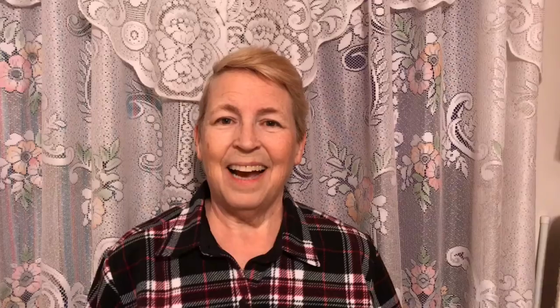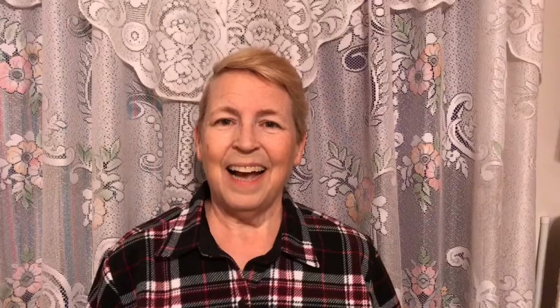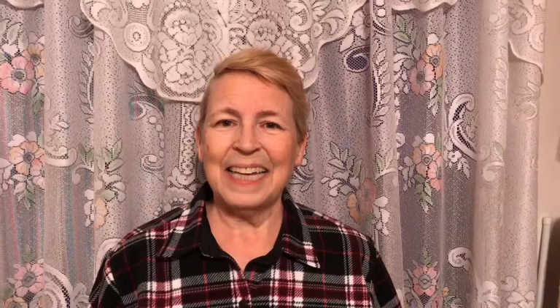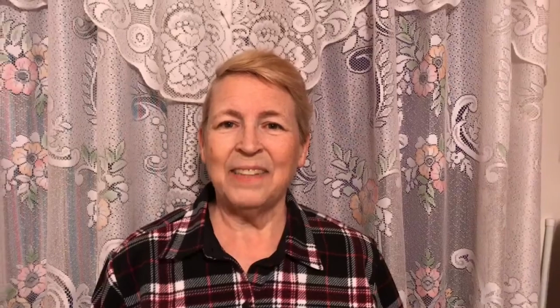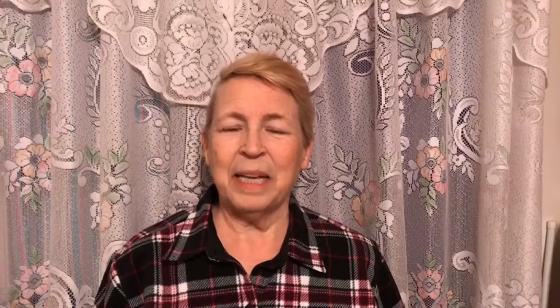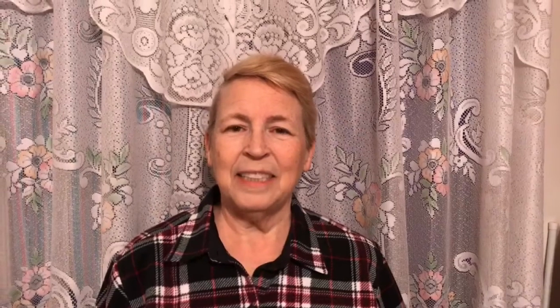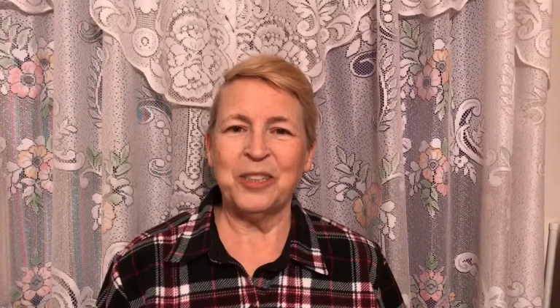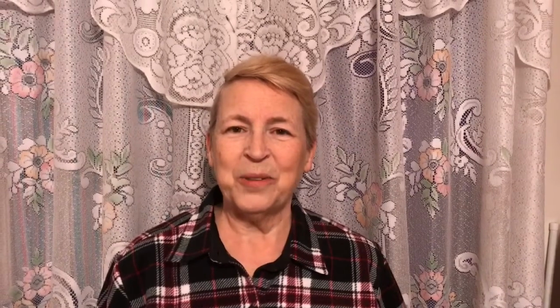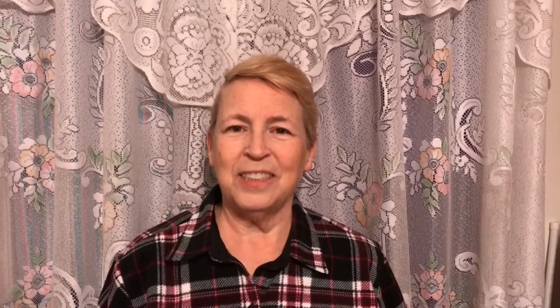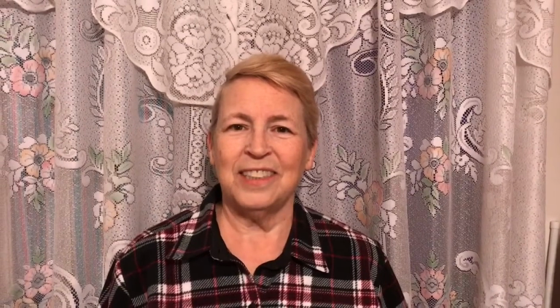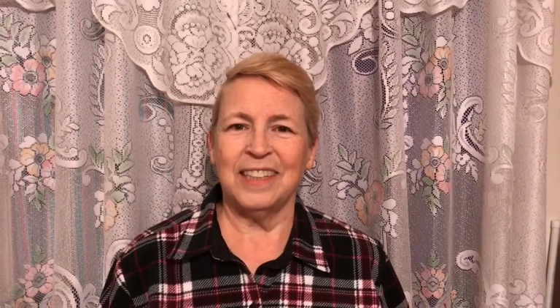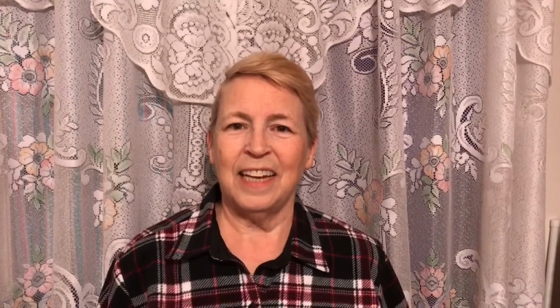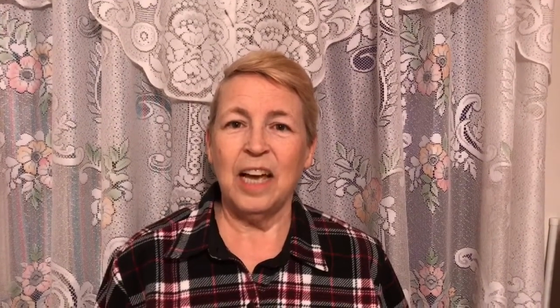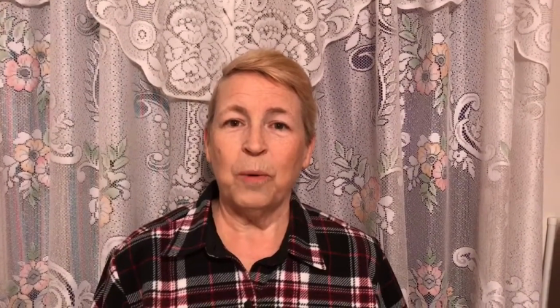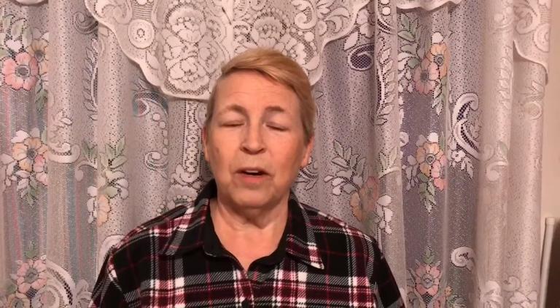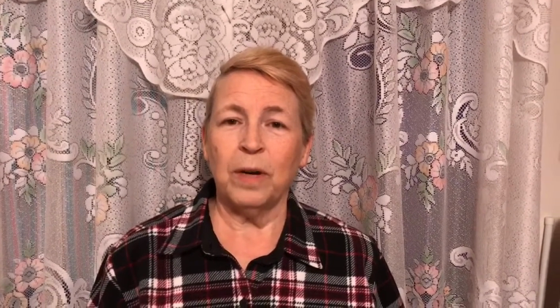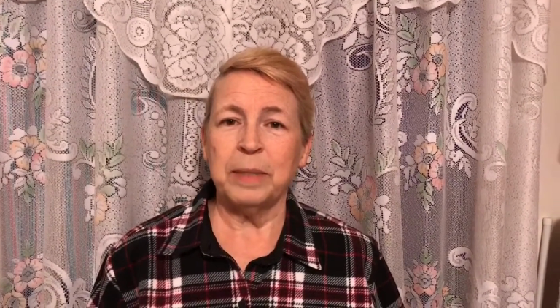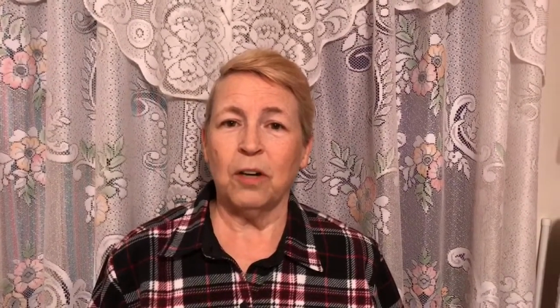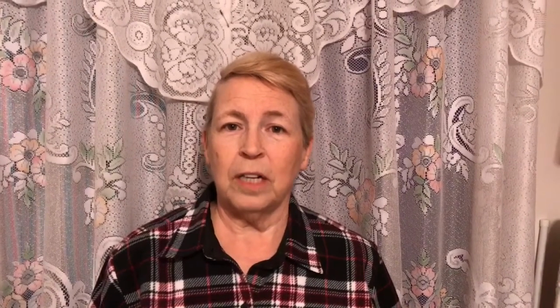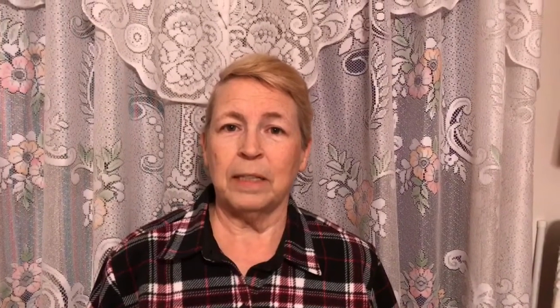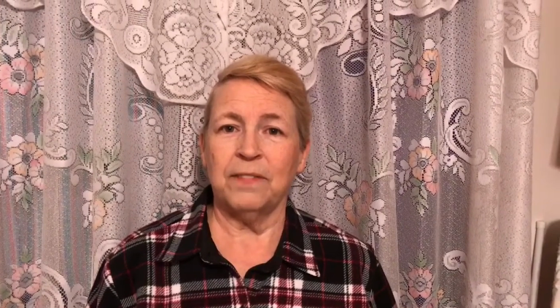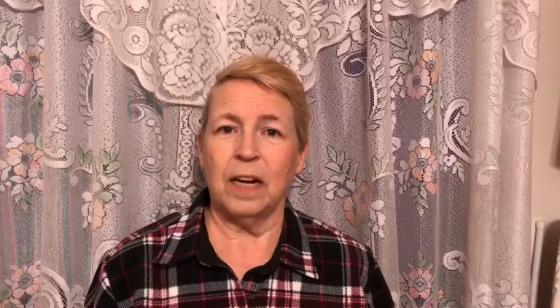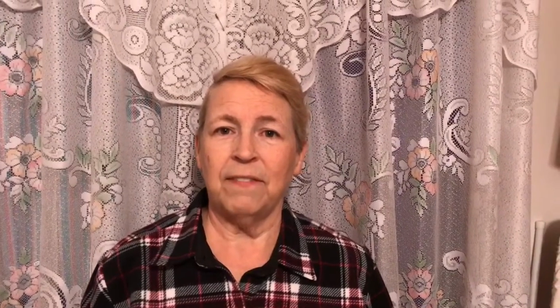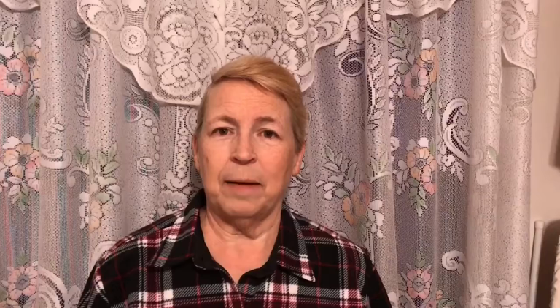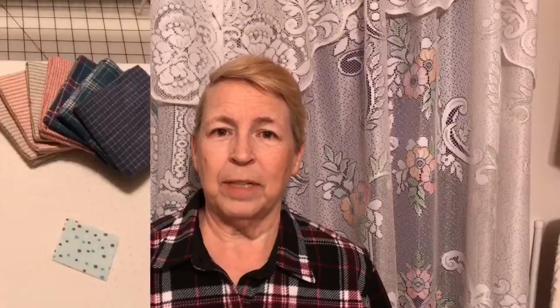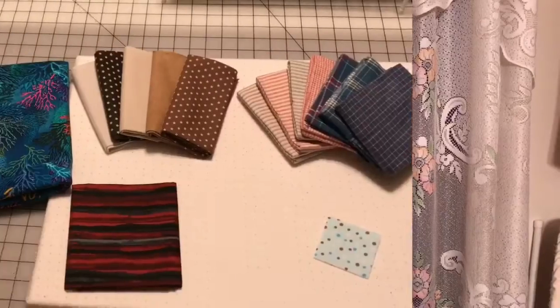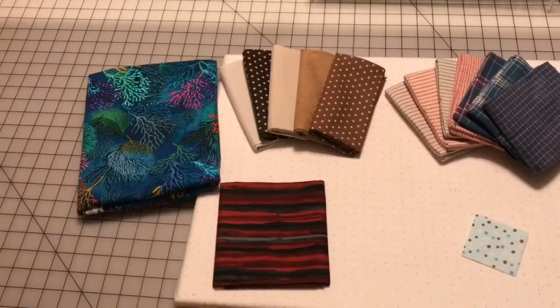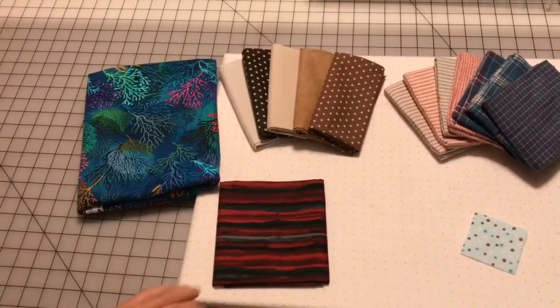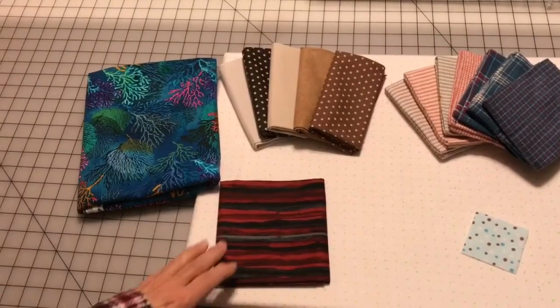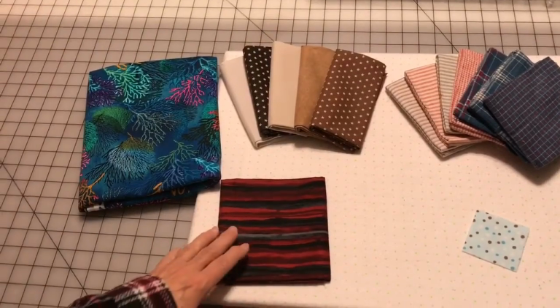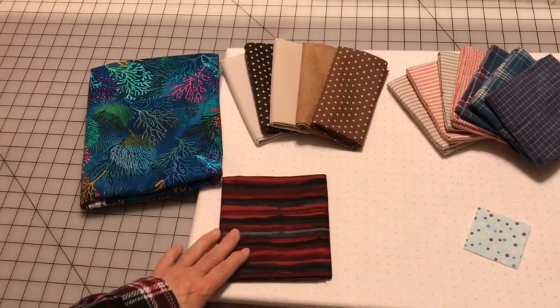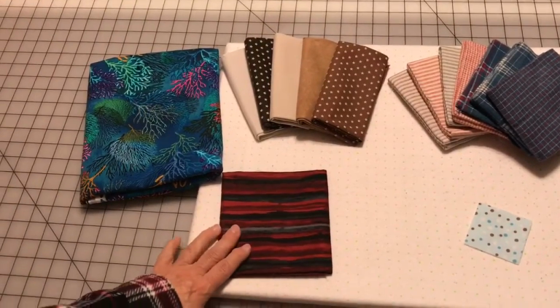Hi, Kathy from Kathy's Cute Creations here today. We are going to be talking about different kinds of fabrics. Let's begin with the cotton fabrics.